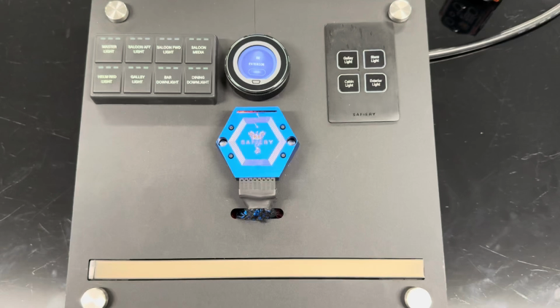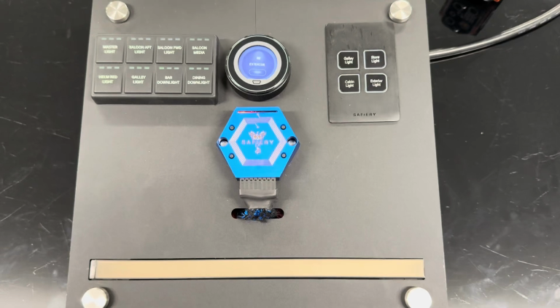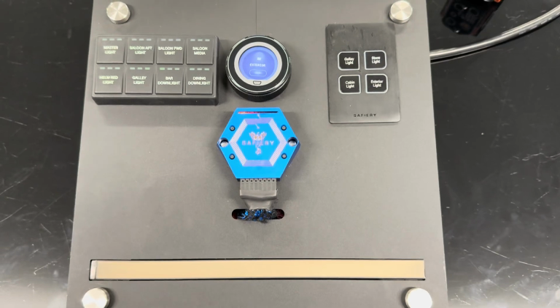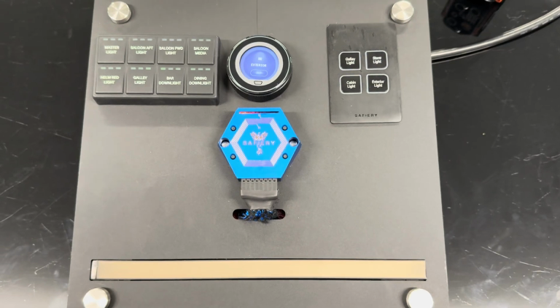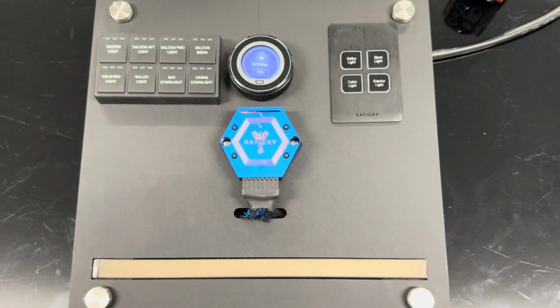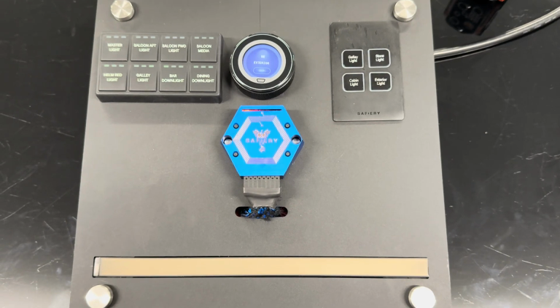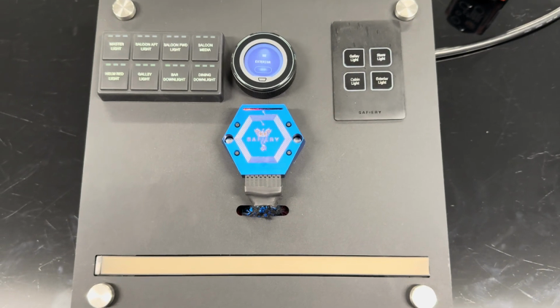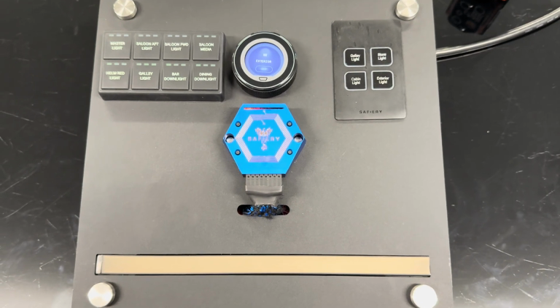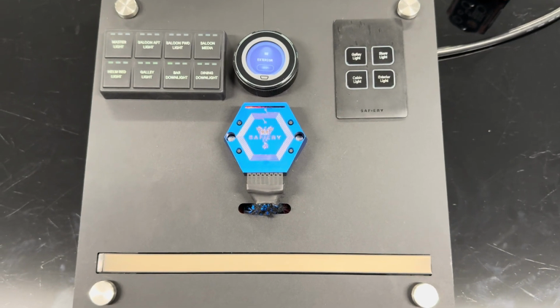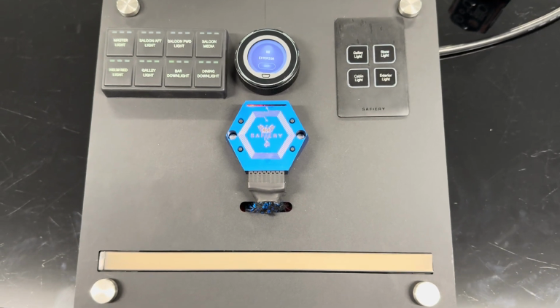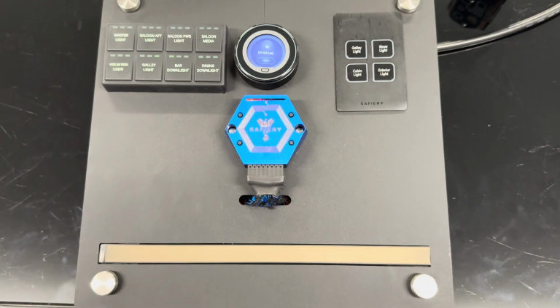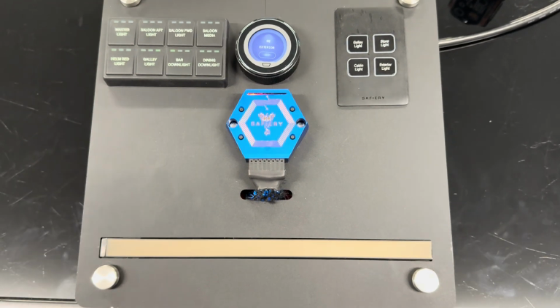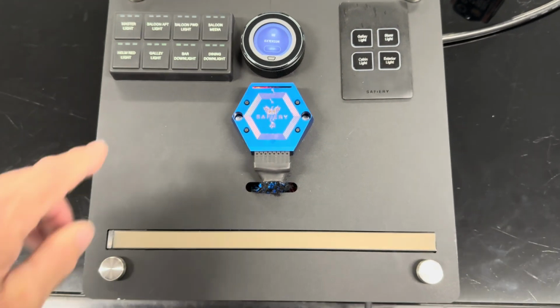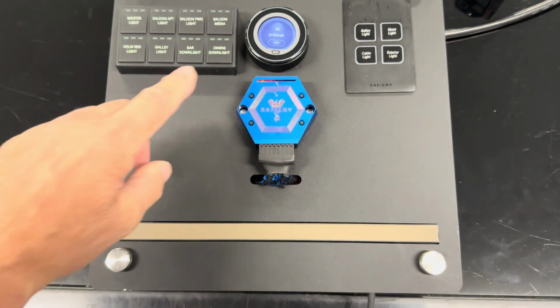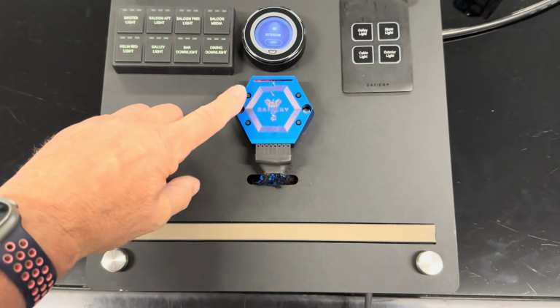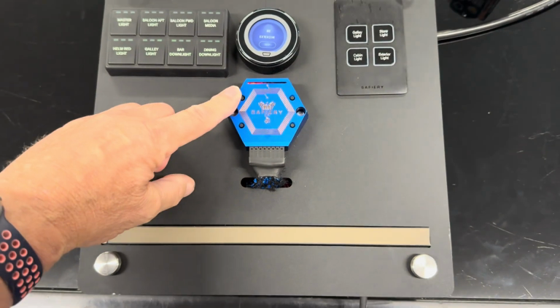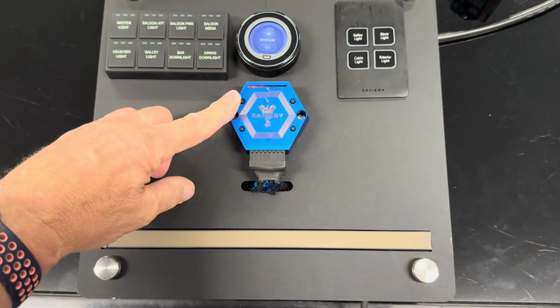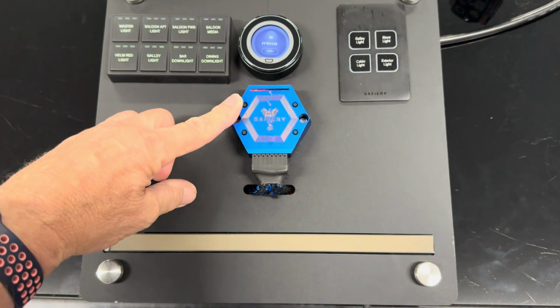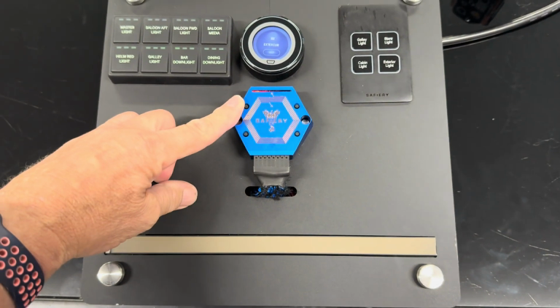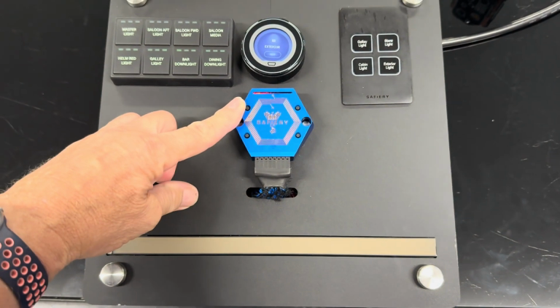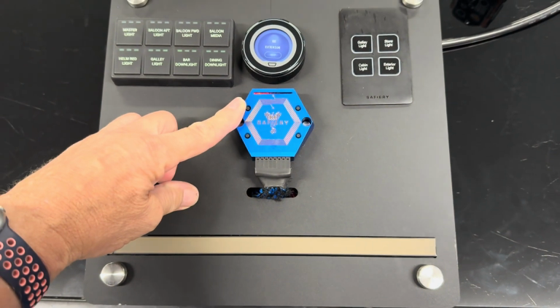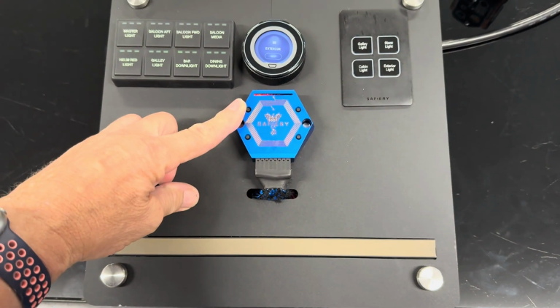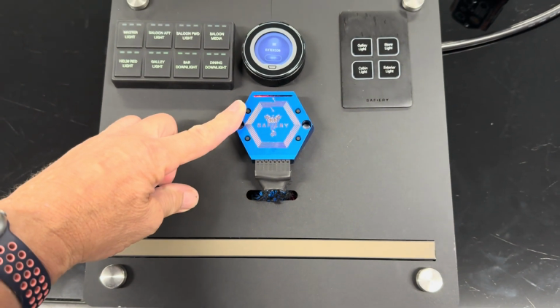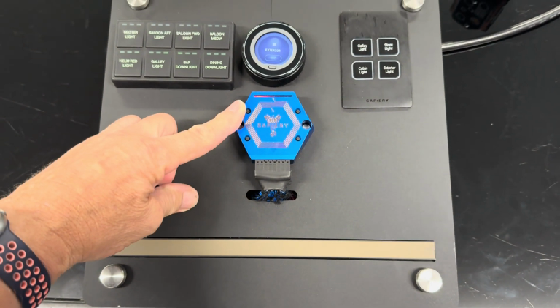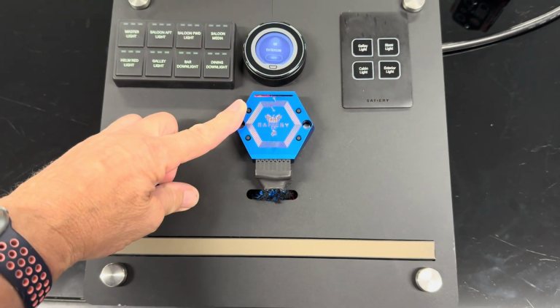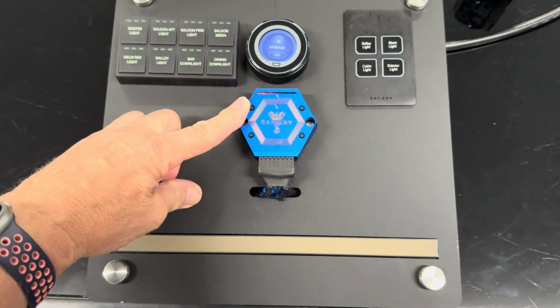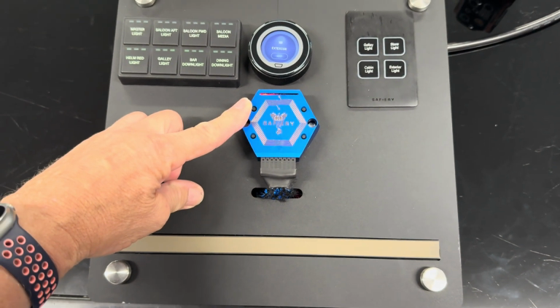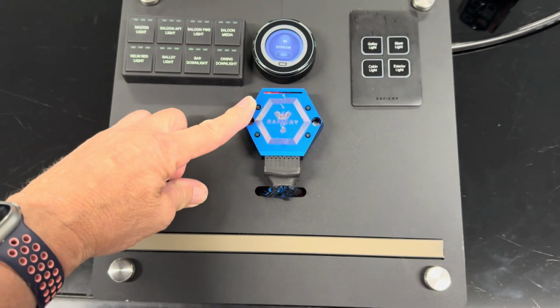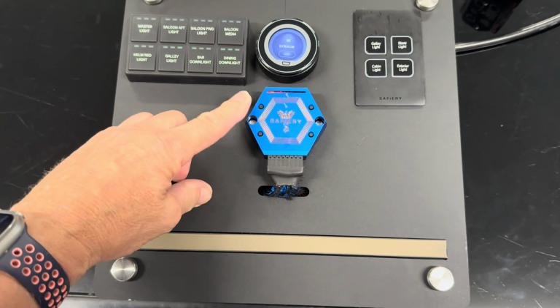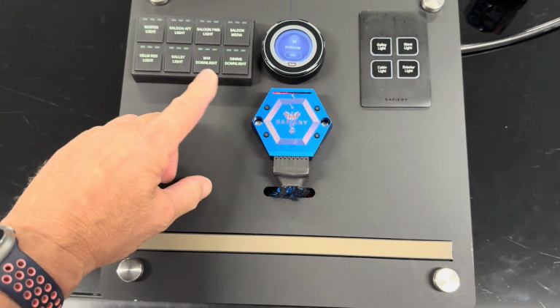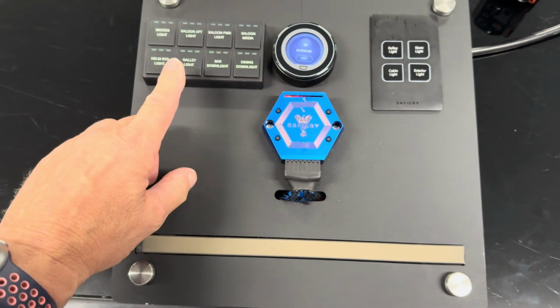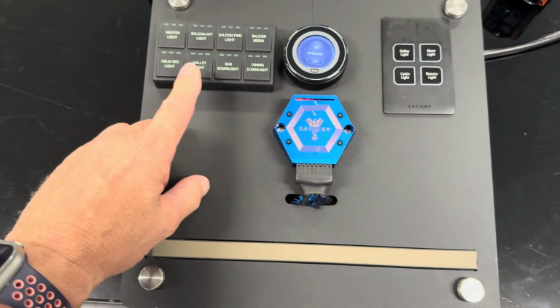Hi, Bruce from Safari, and we've got our Starlight demo board here. I'll quickly run through it.